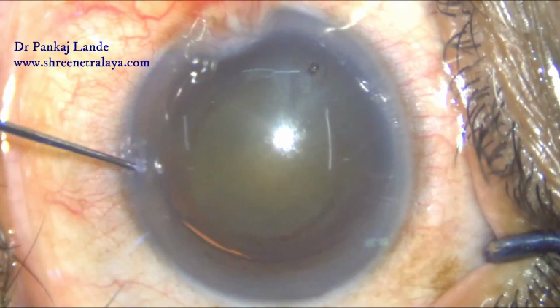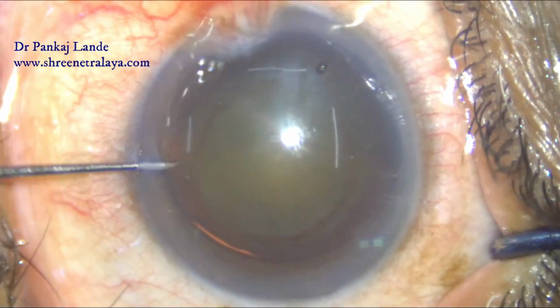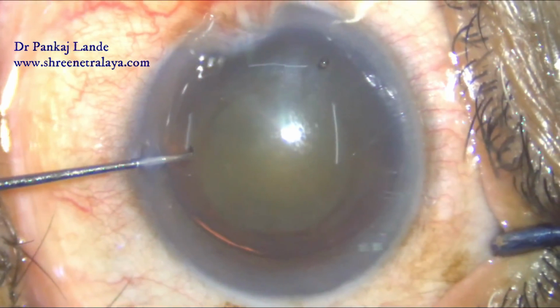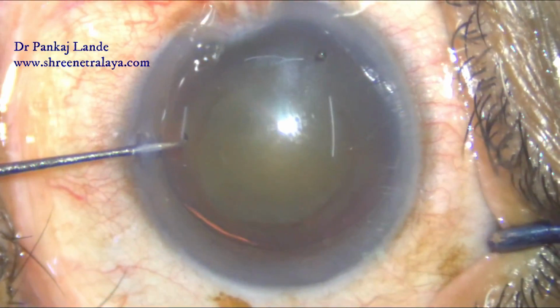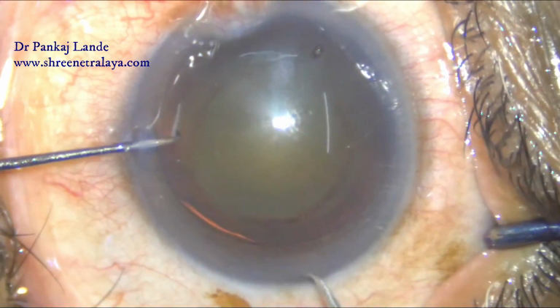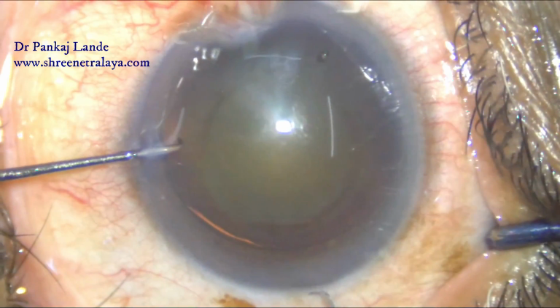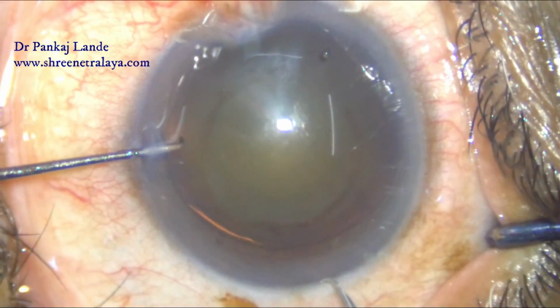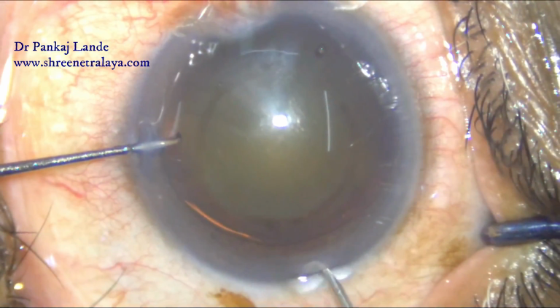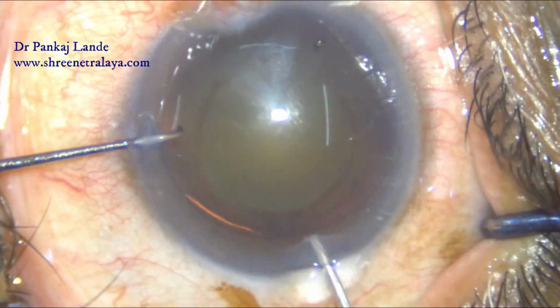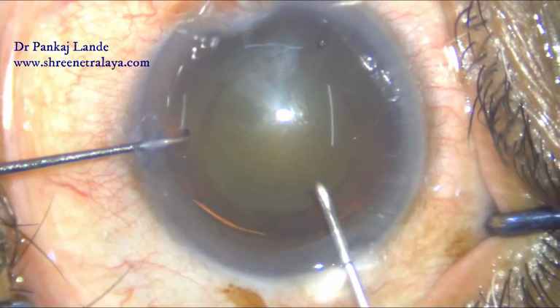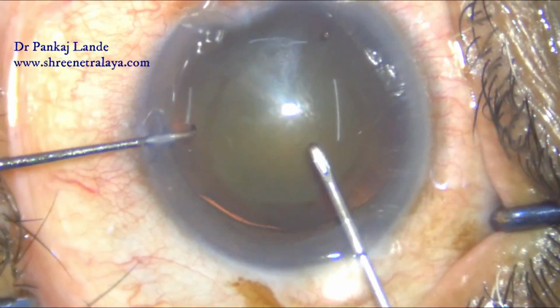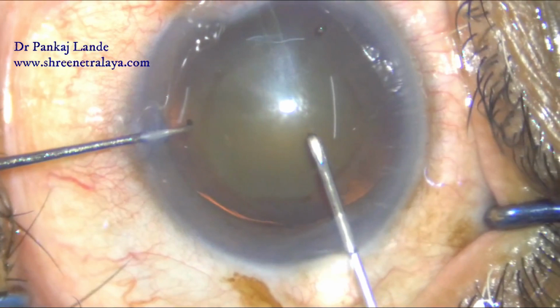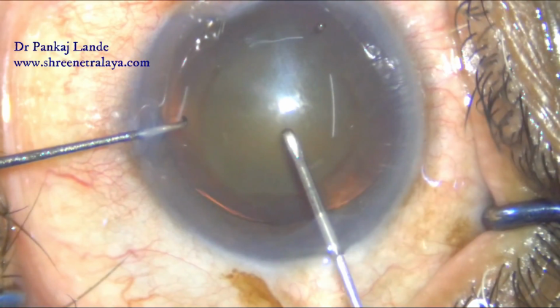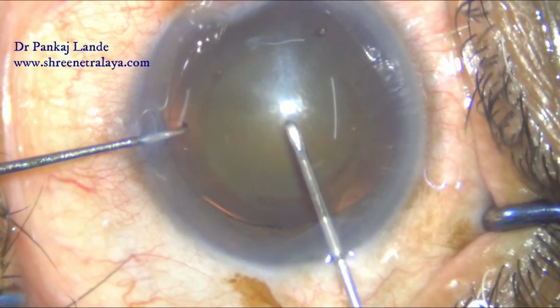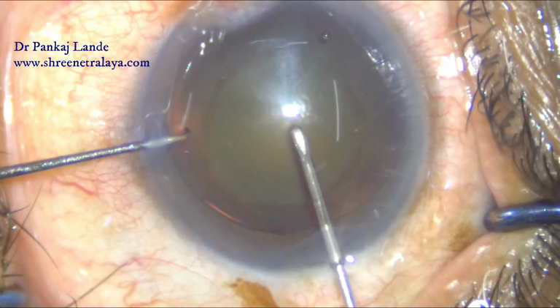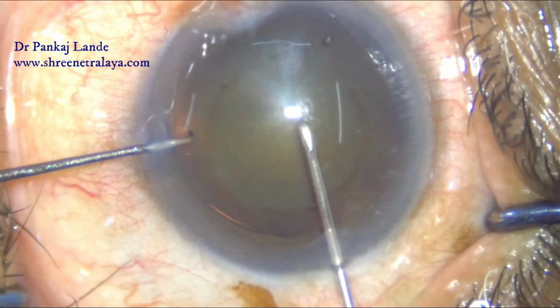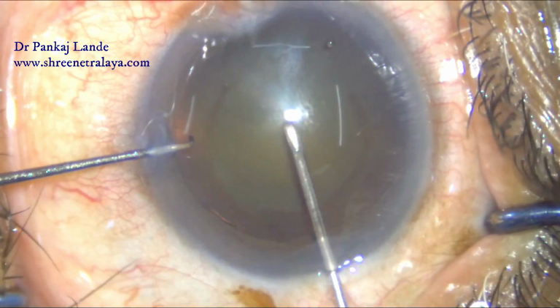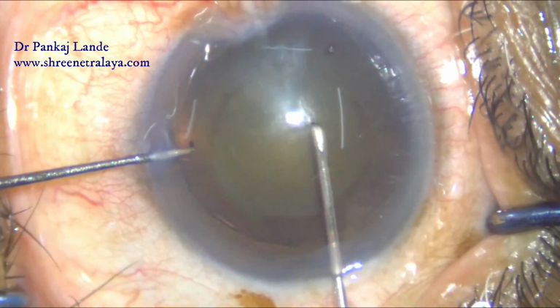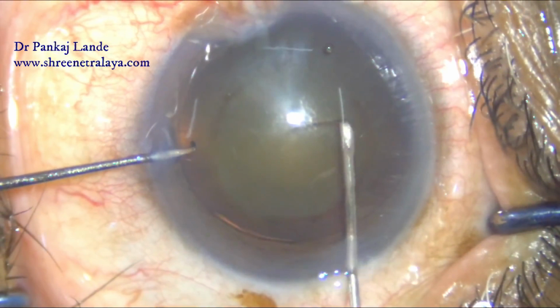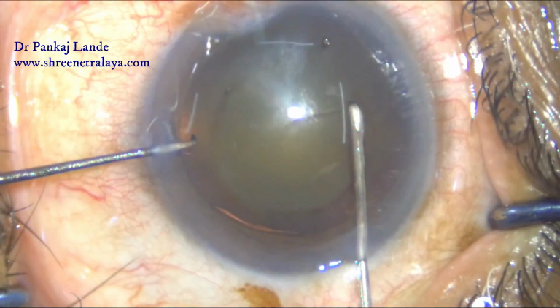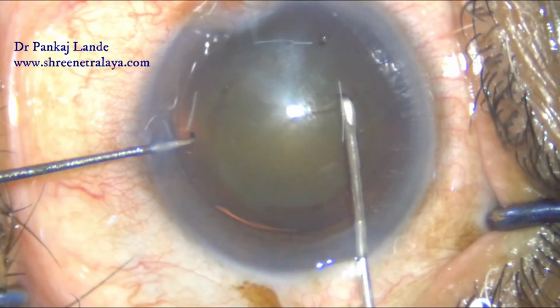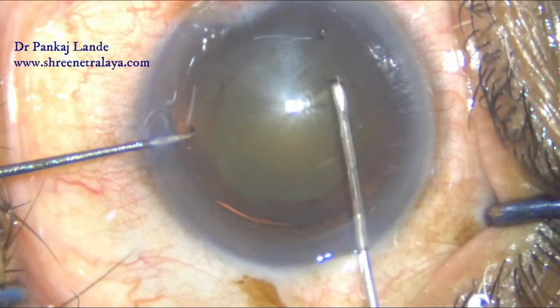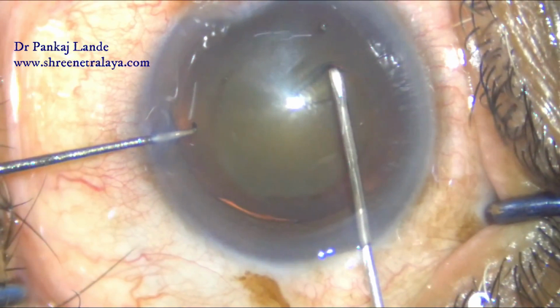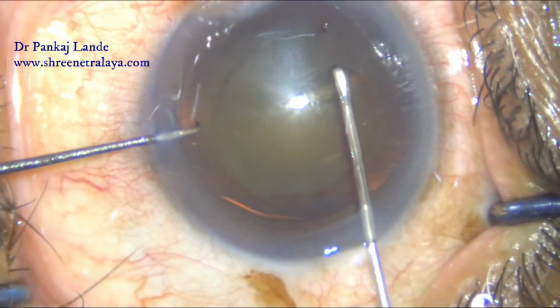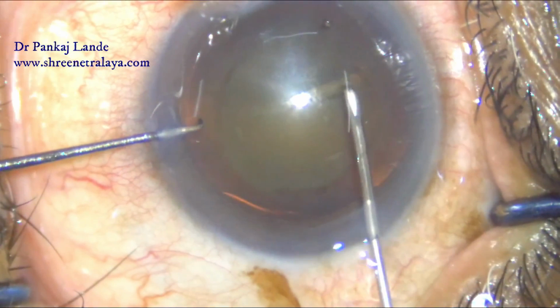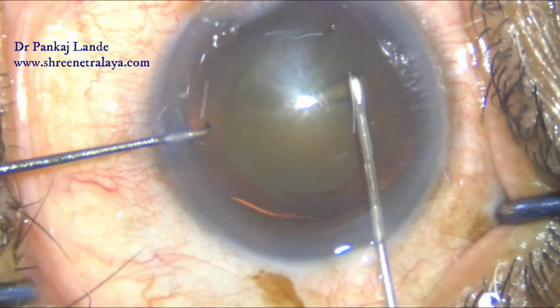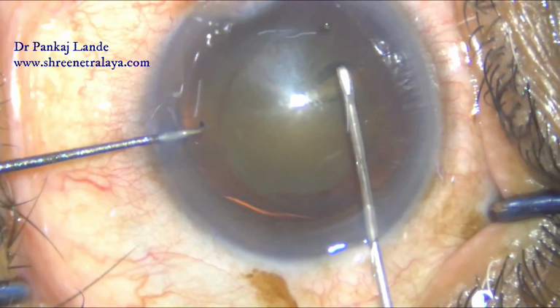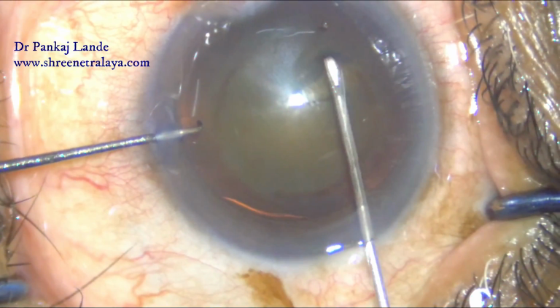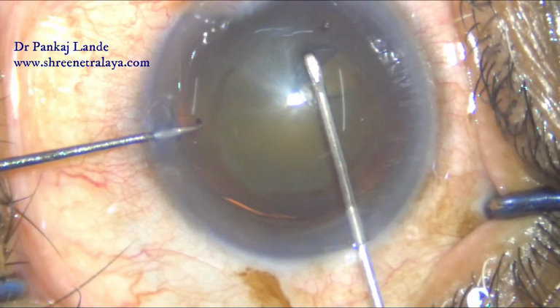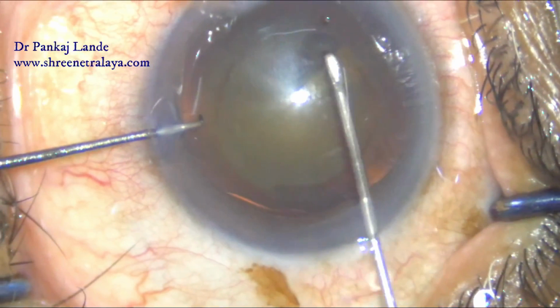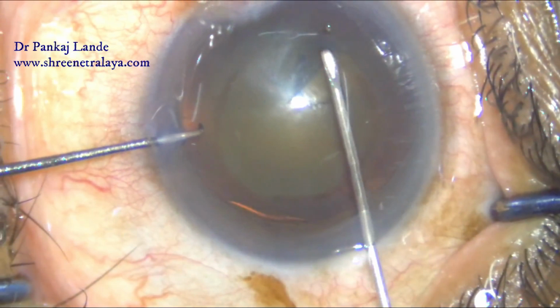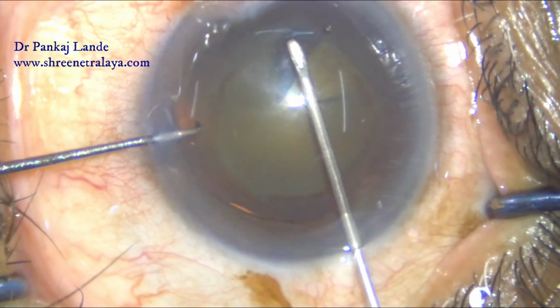A 5.5 millimeter rhexis marker is used and the capsulorhexis is completed with a cystotome.